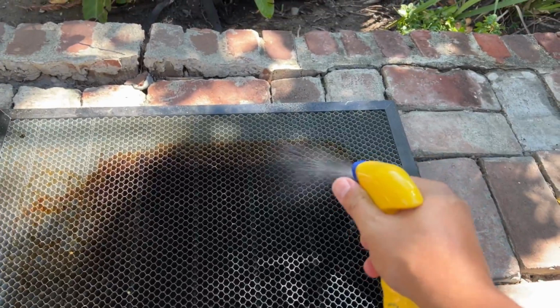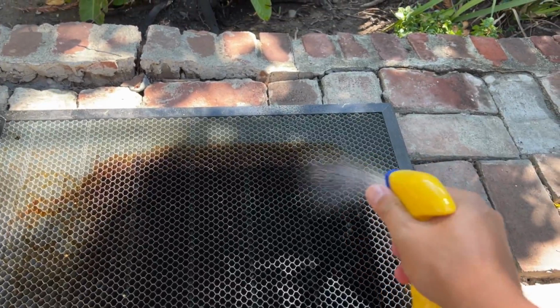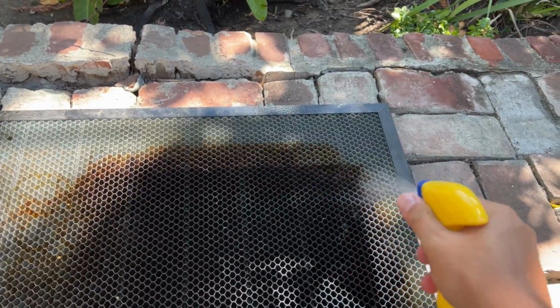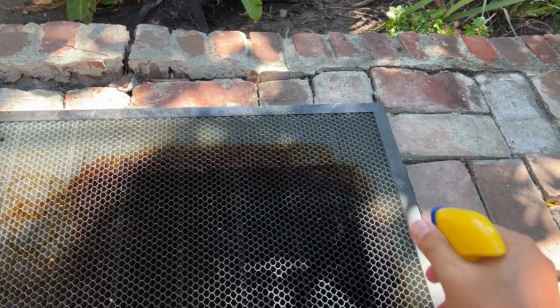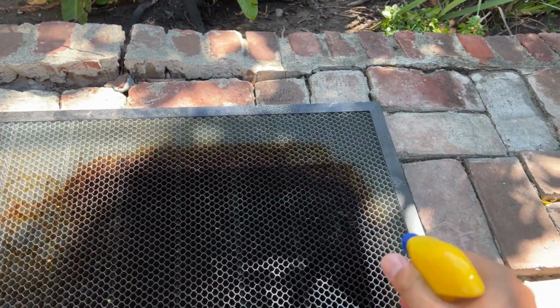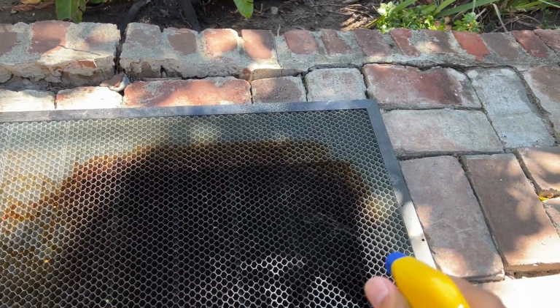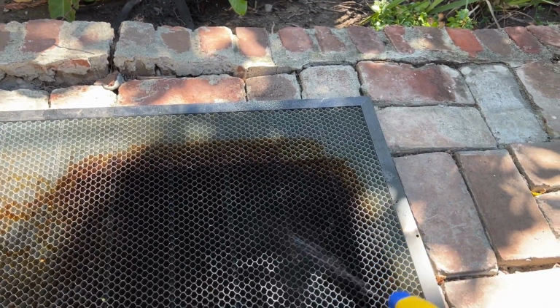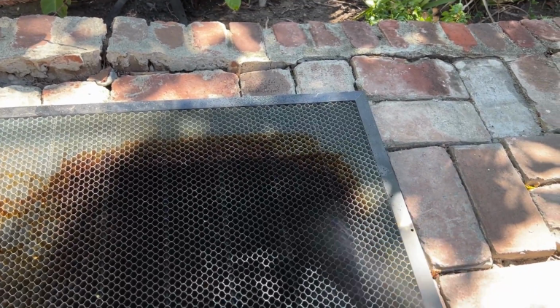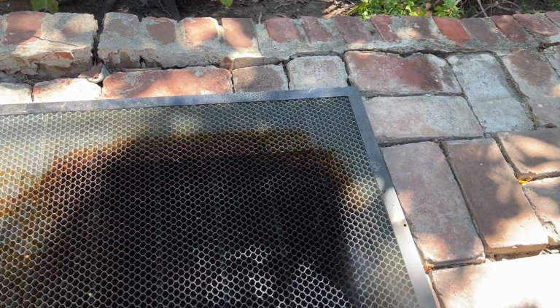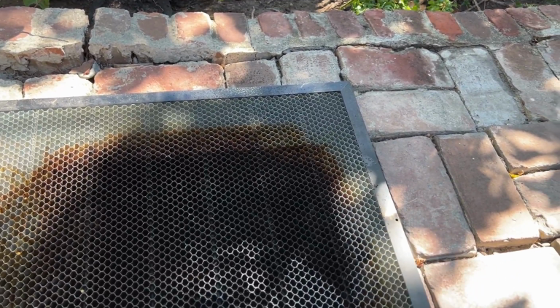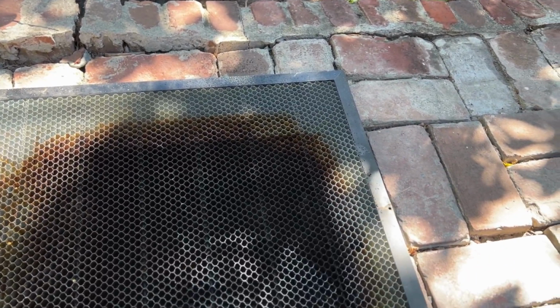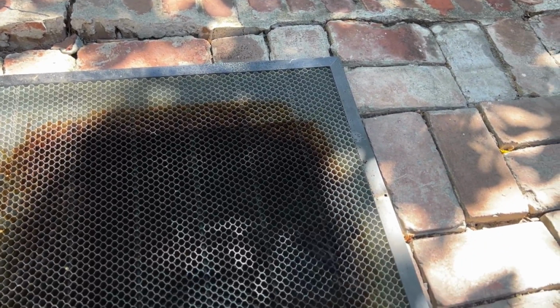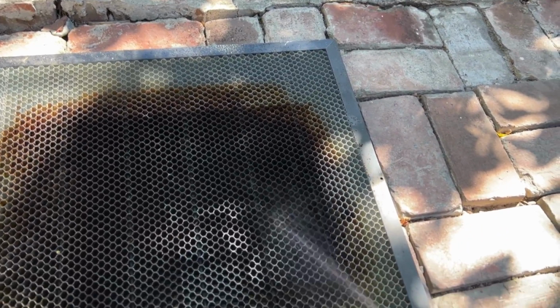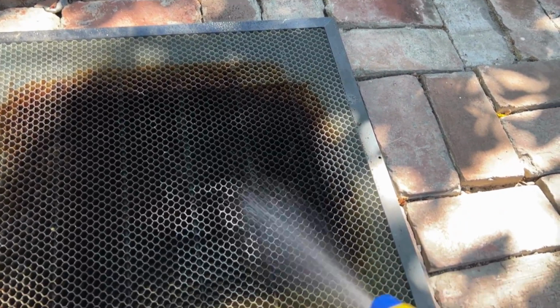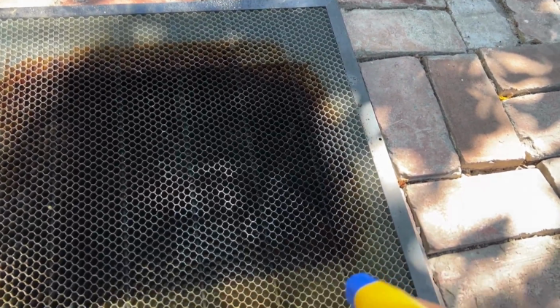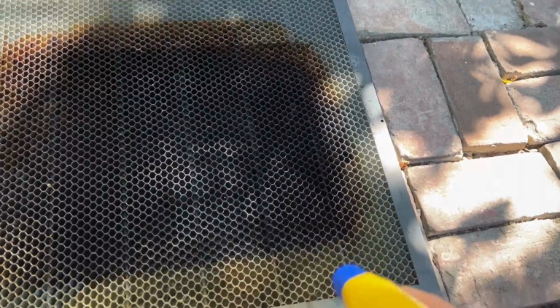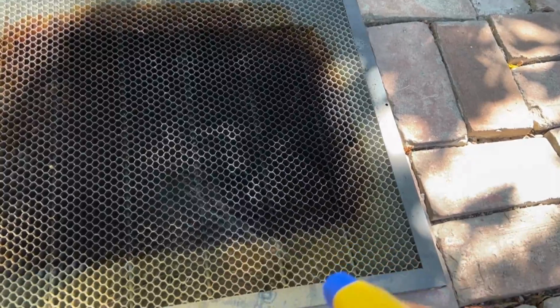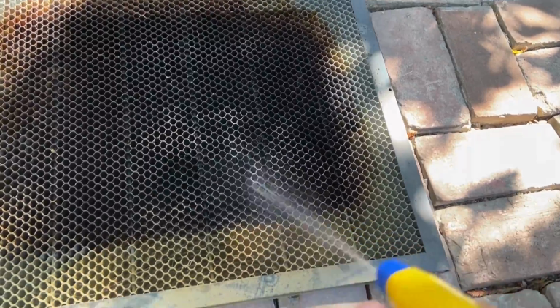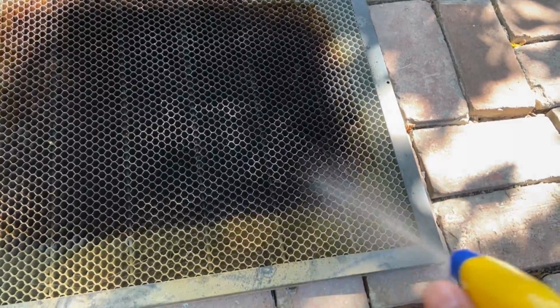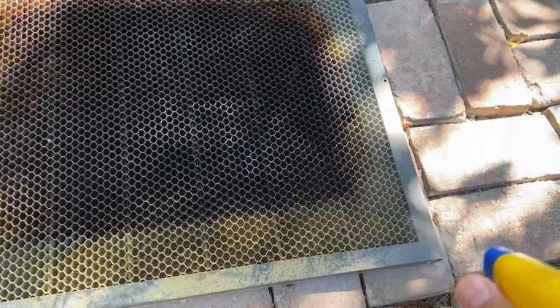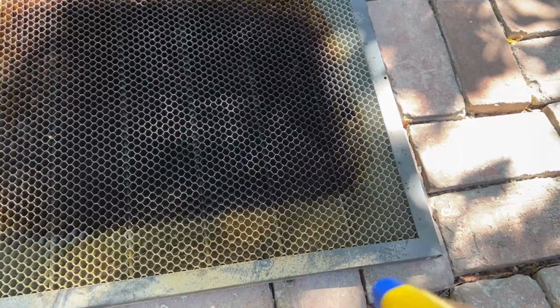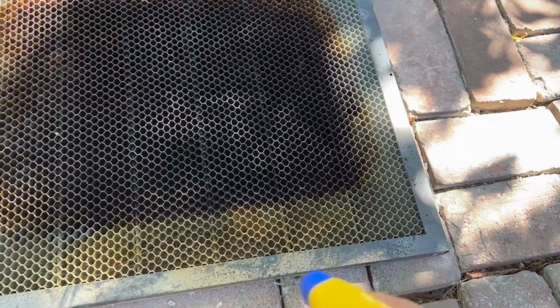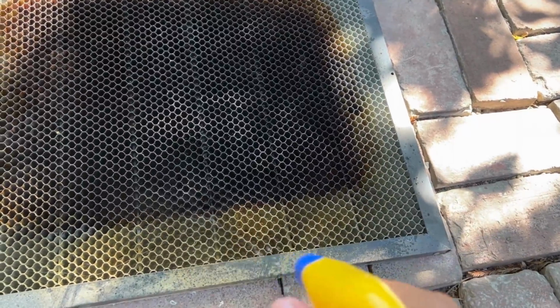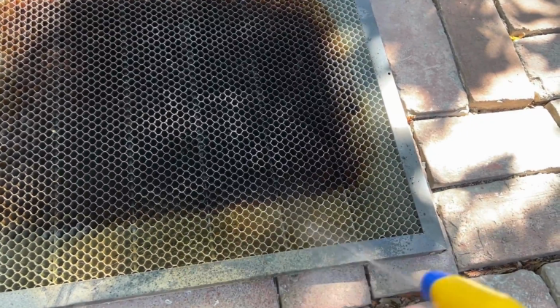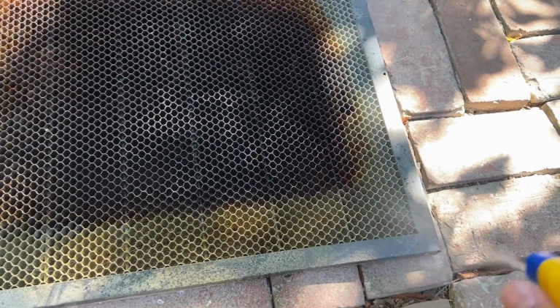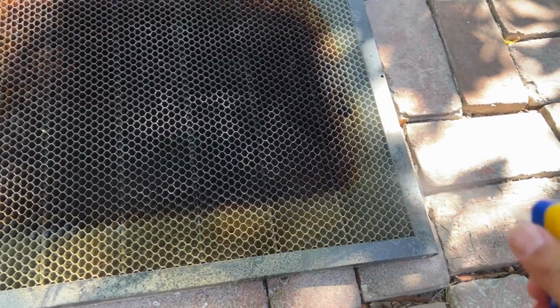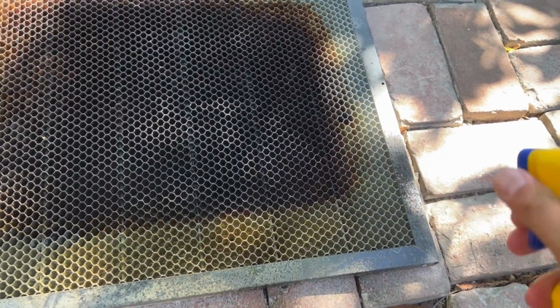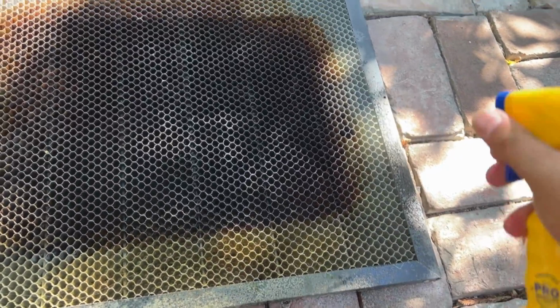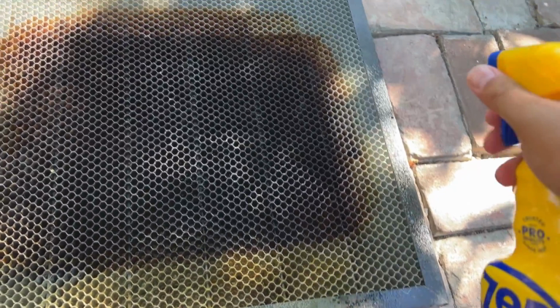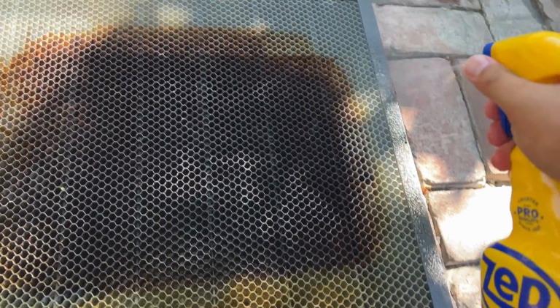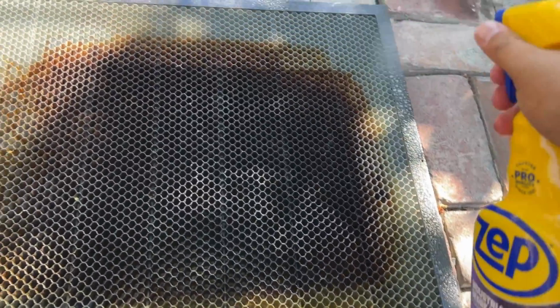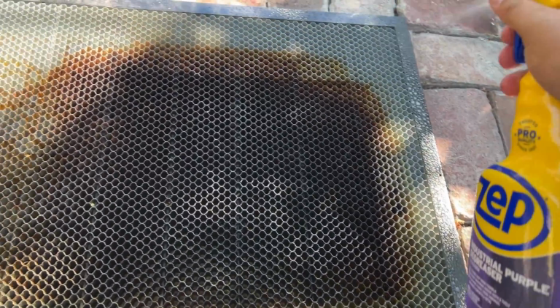What you want to do is give your bed a thorough spraying. Make sure you're turning the bed and getting it from all angles.